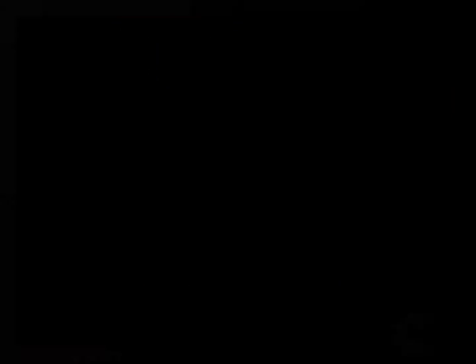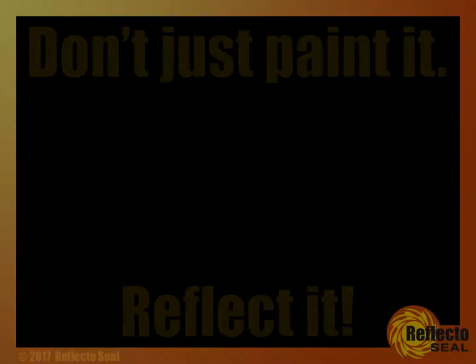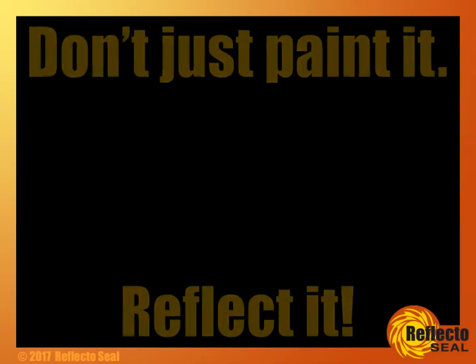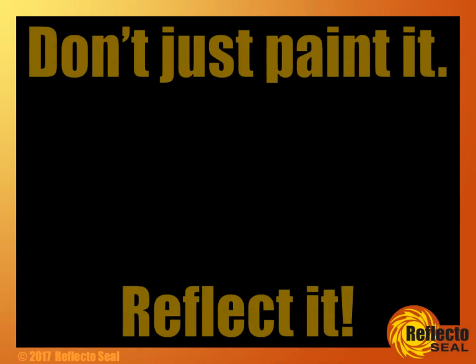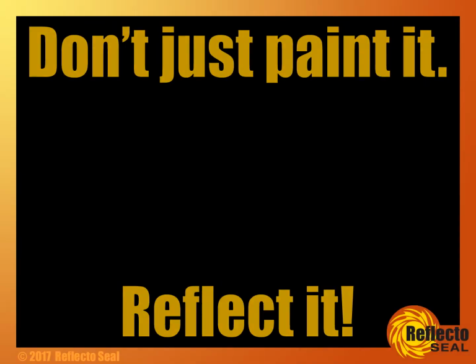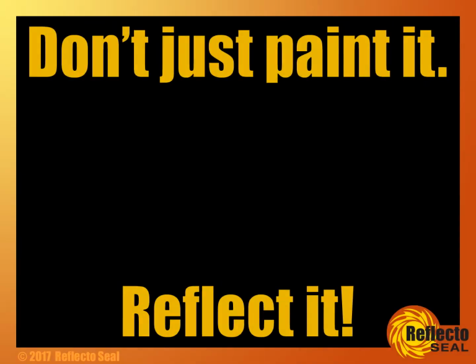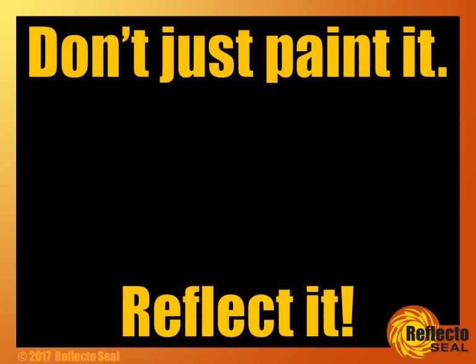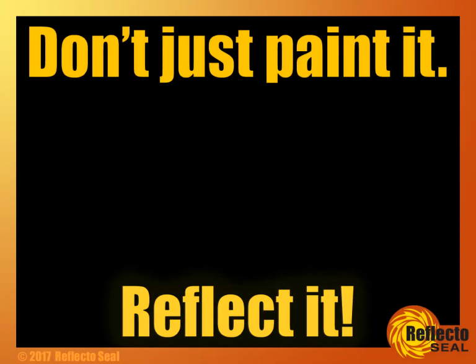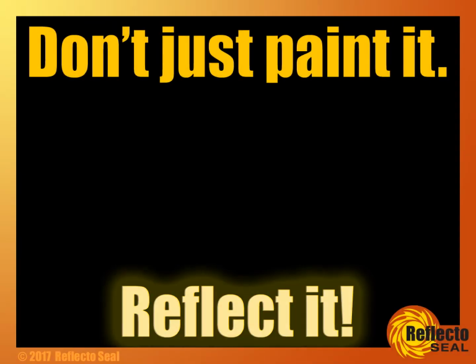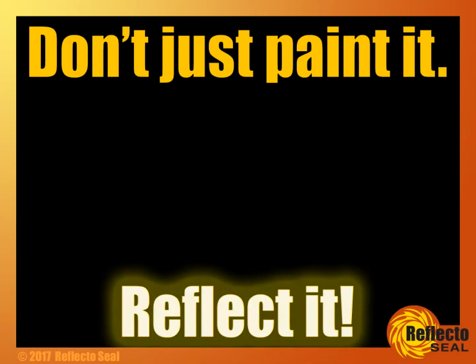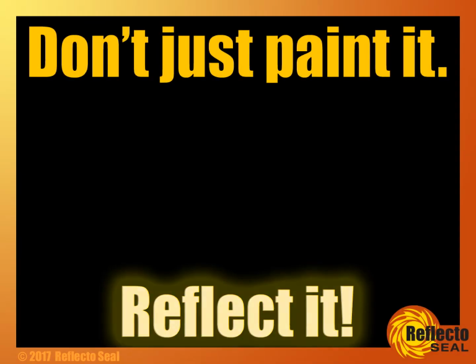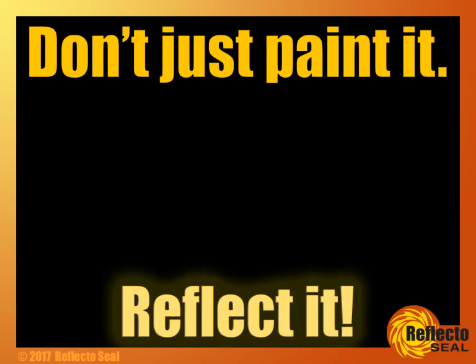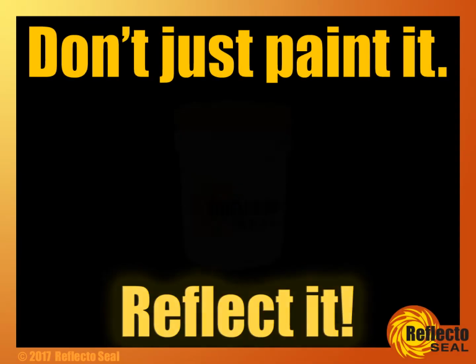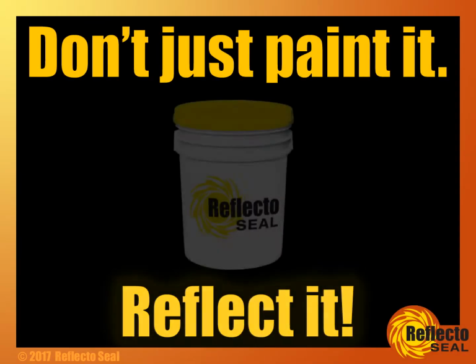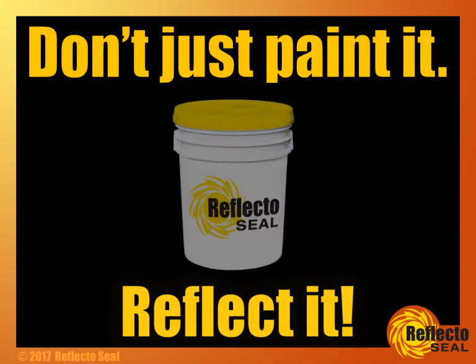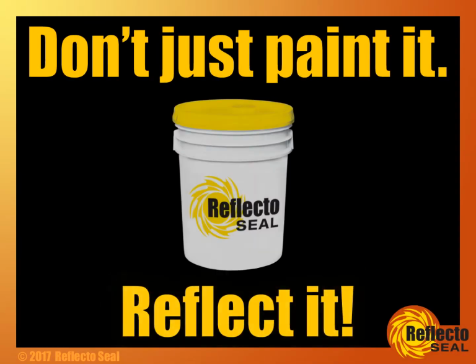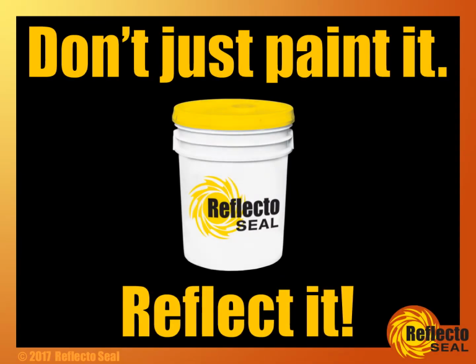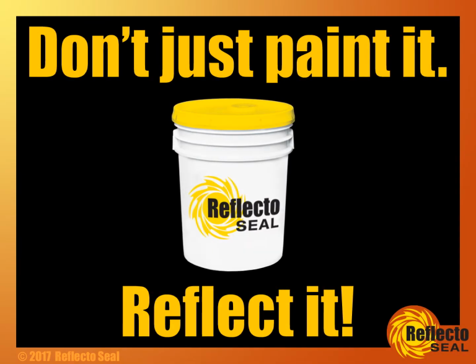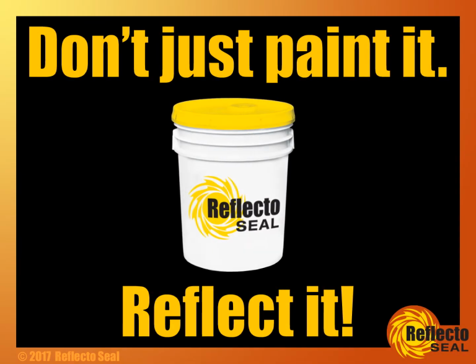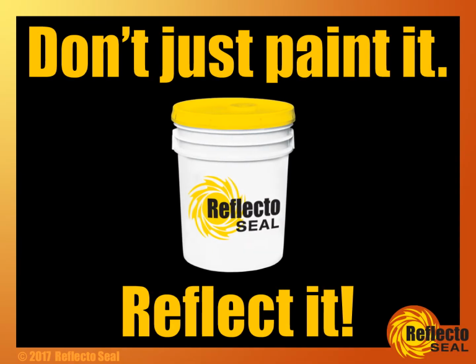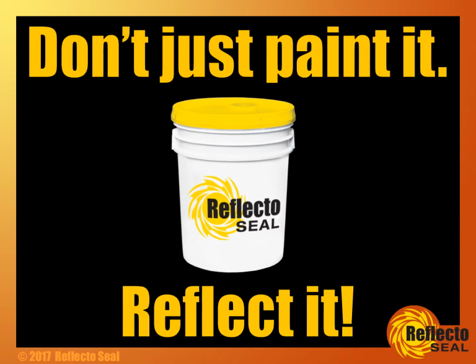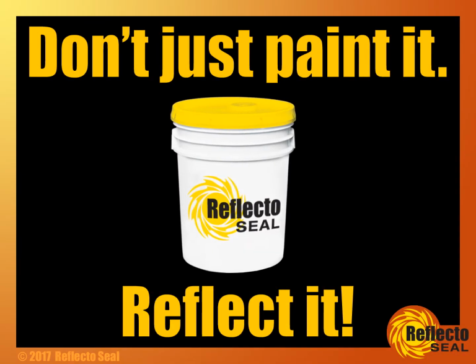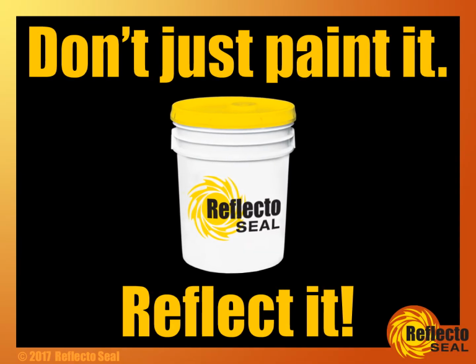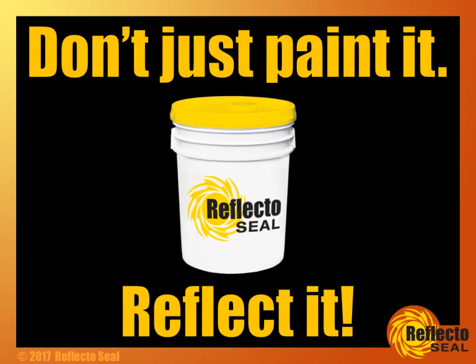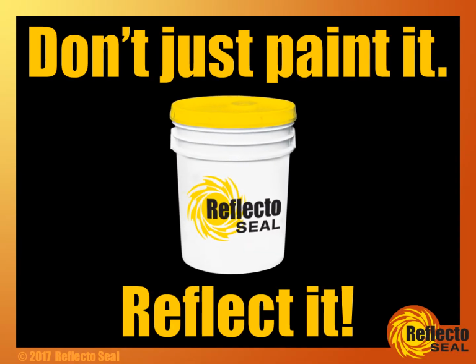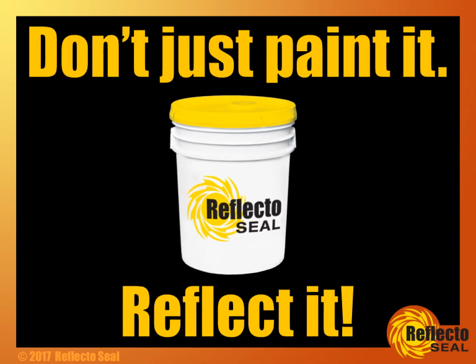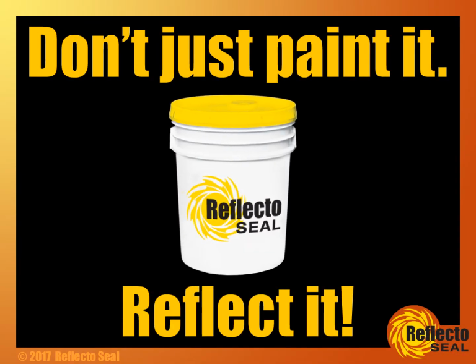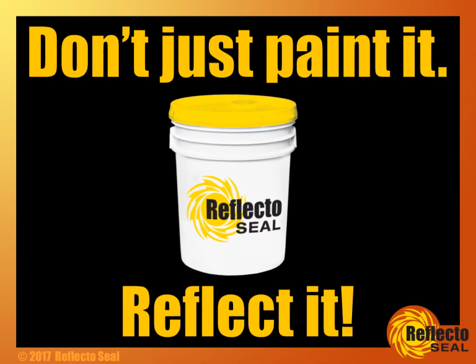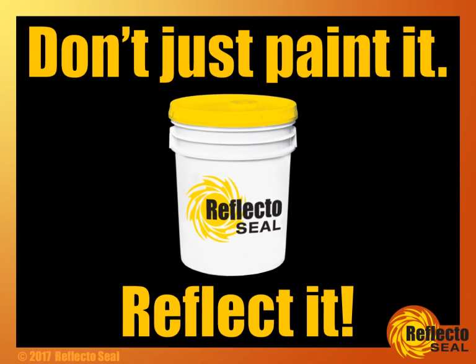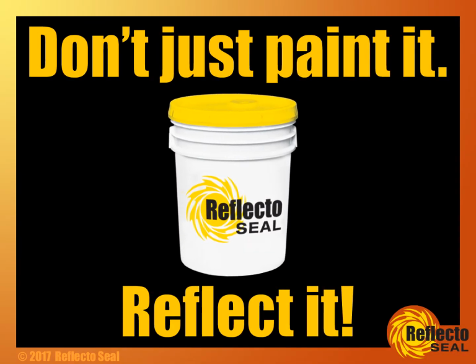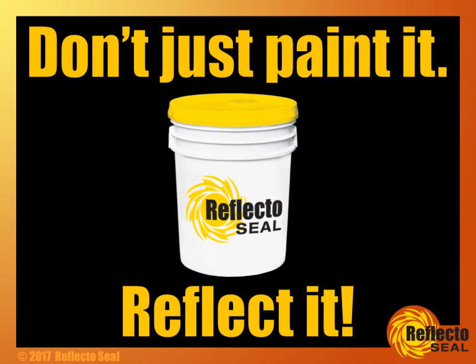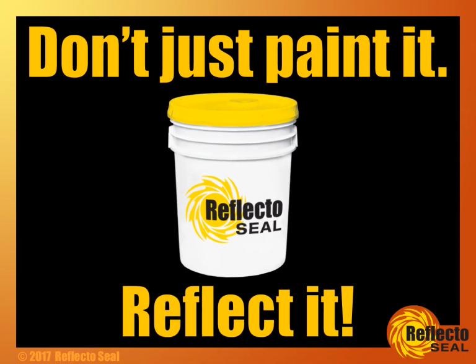Don't just paint it, reflect it. Use ReflectoSeal, the heat reflective paint.